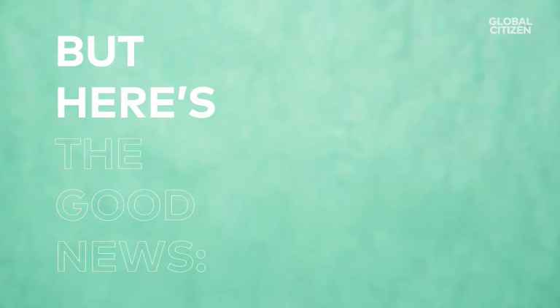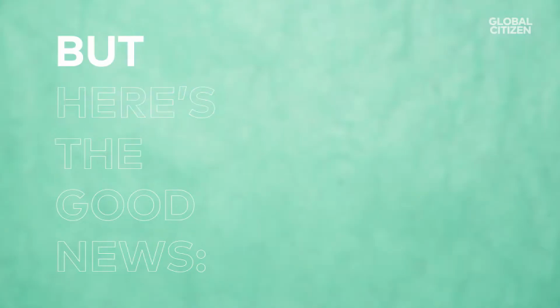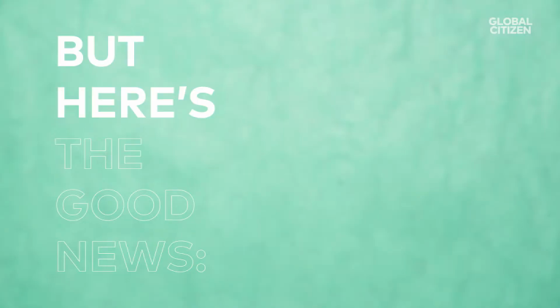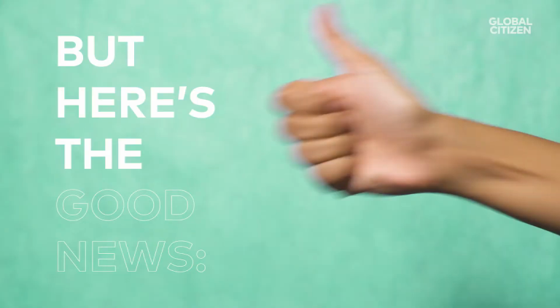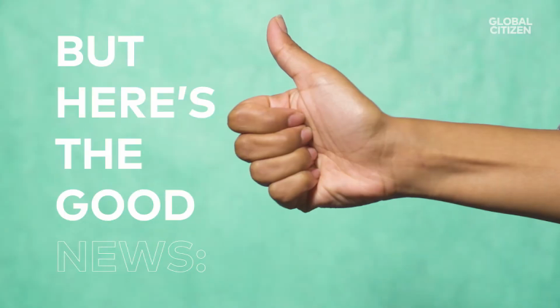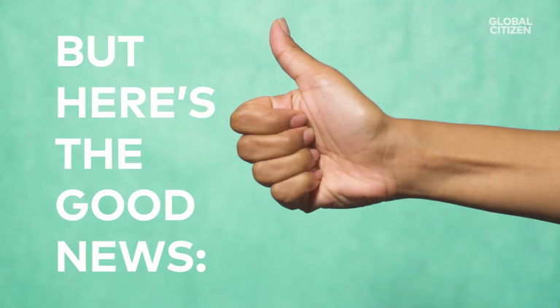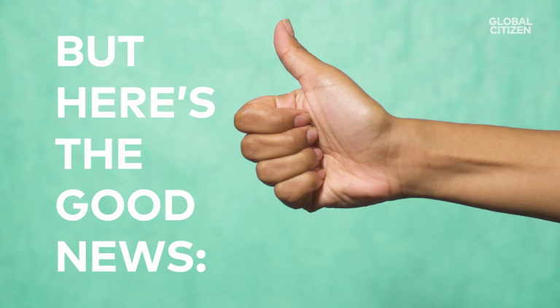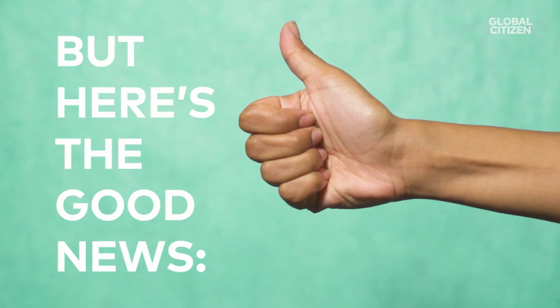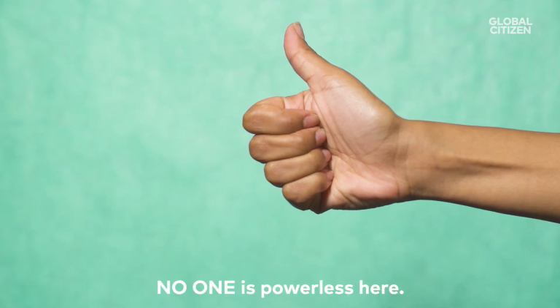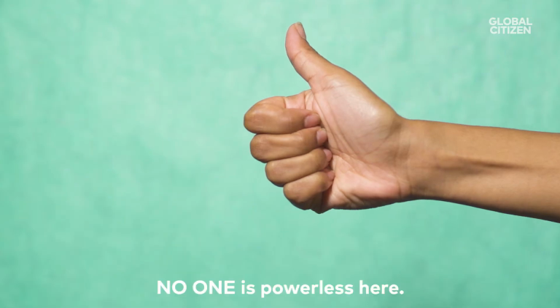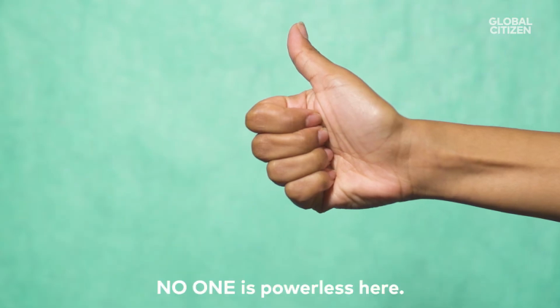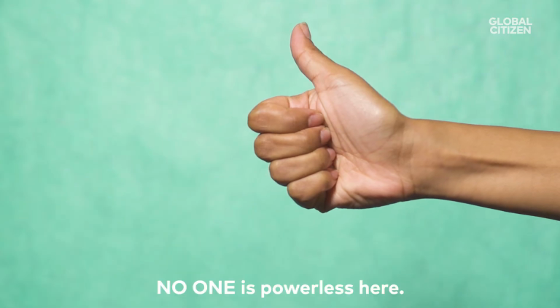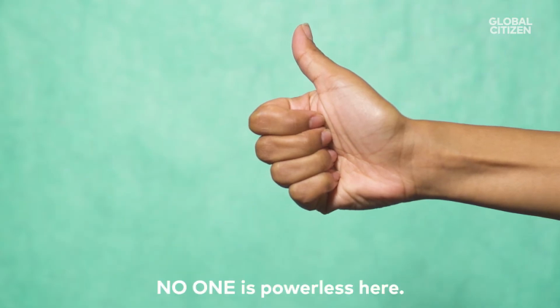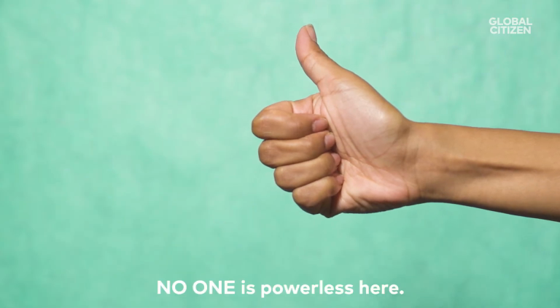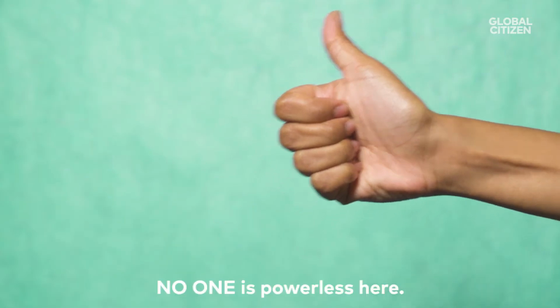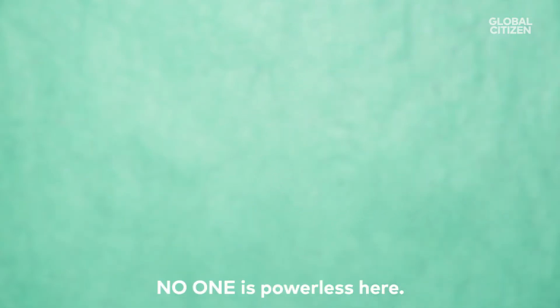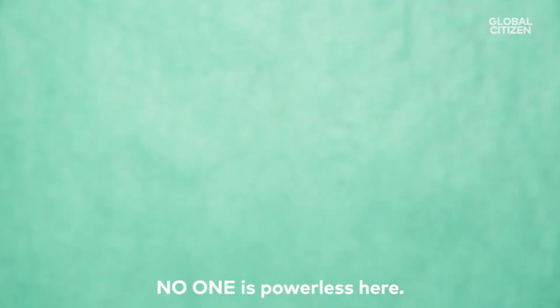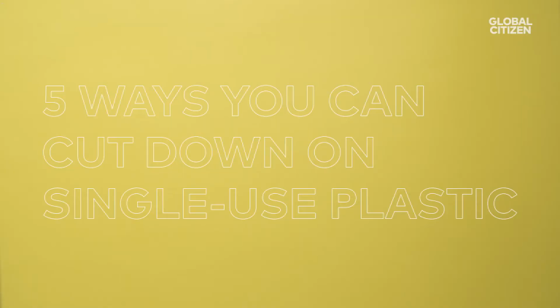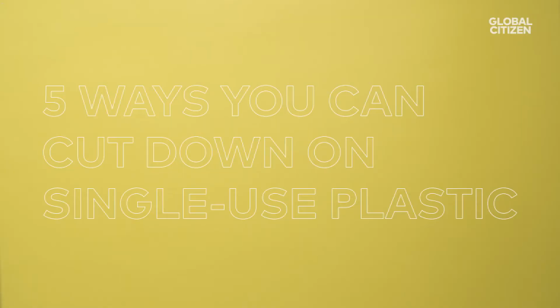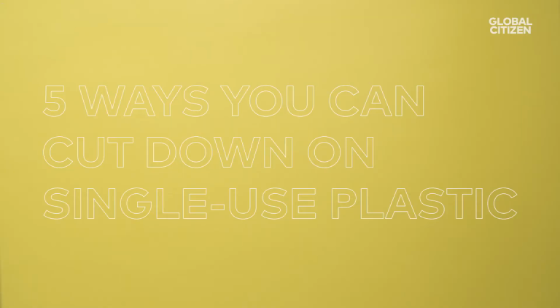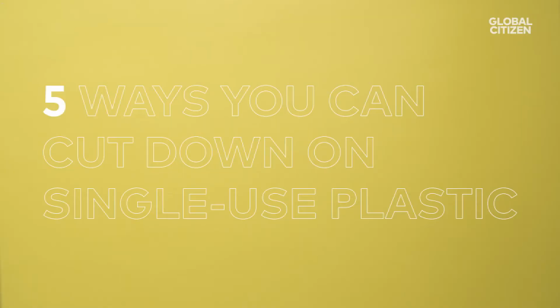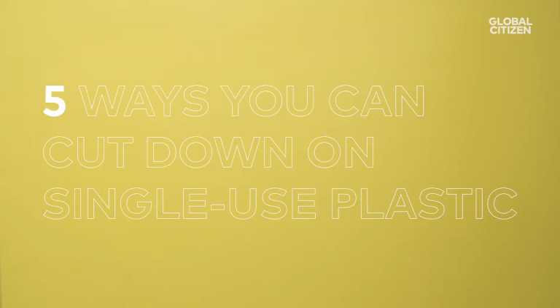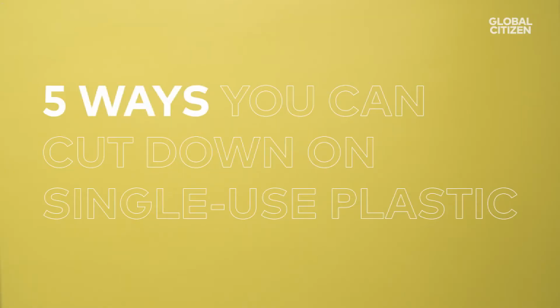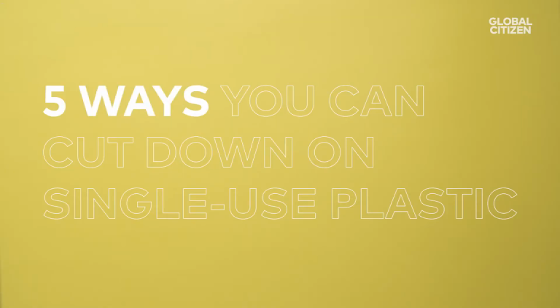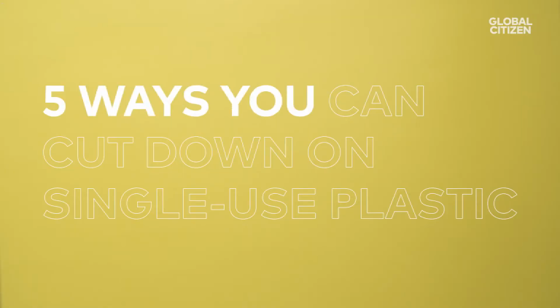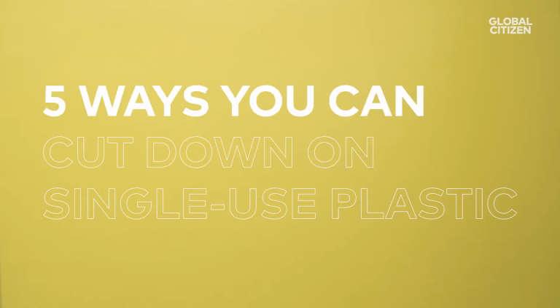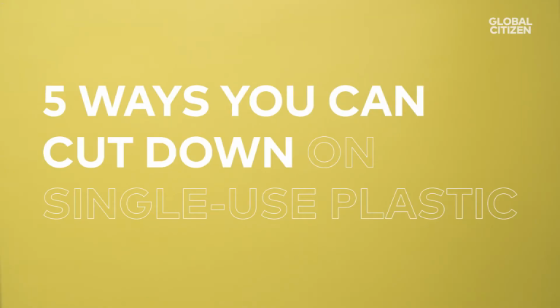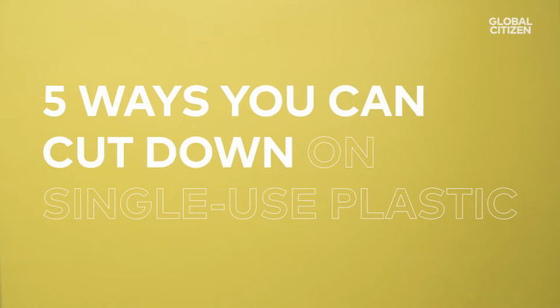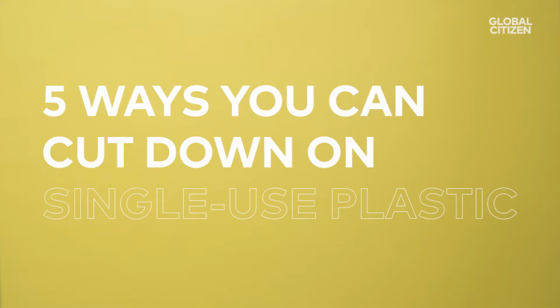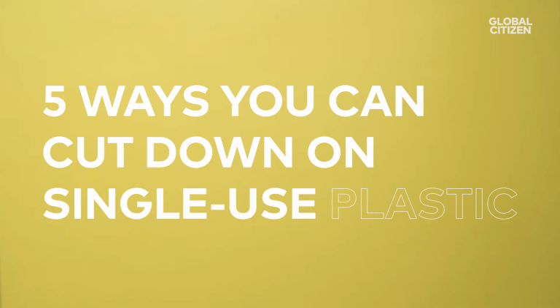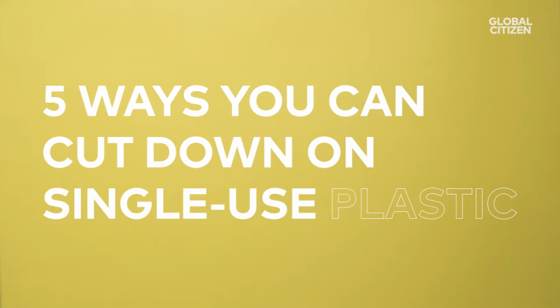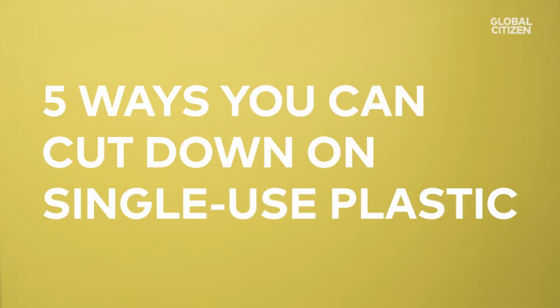But here's the good news: no one is powerless here. Here are five ways you can cut down on single-use plastic.